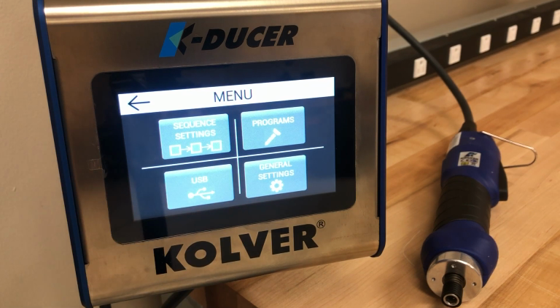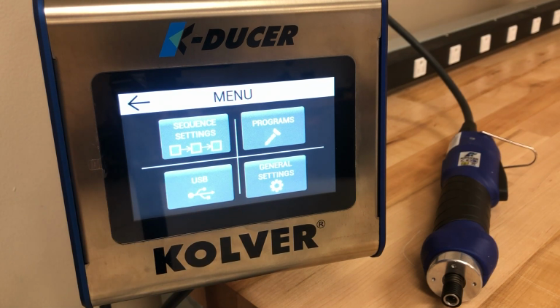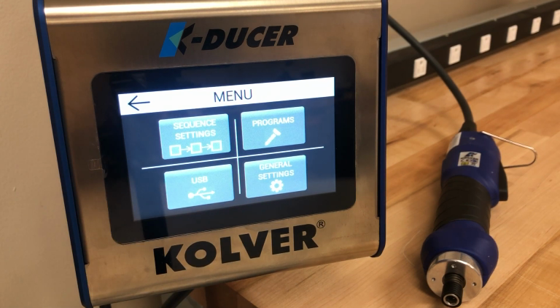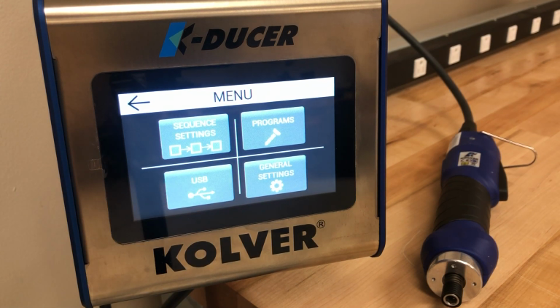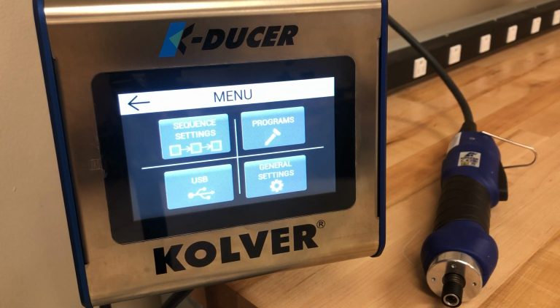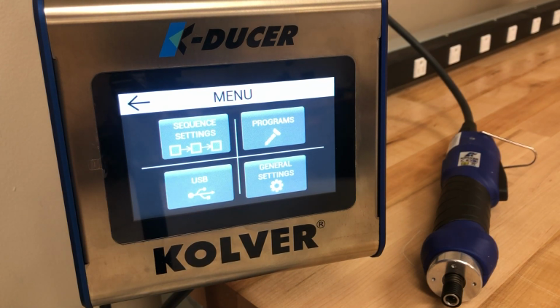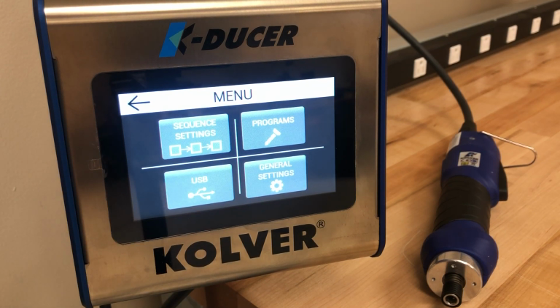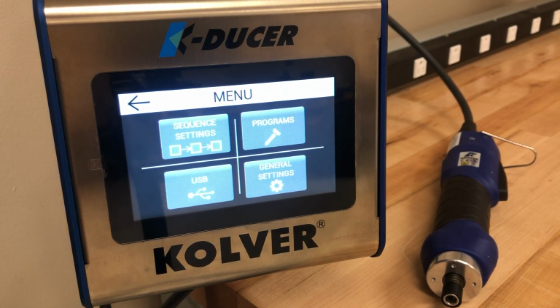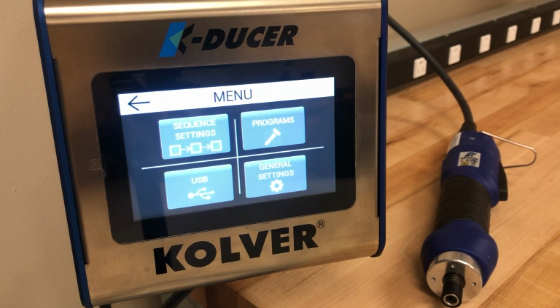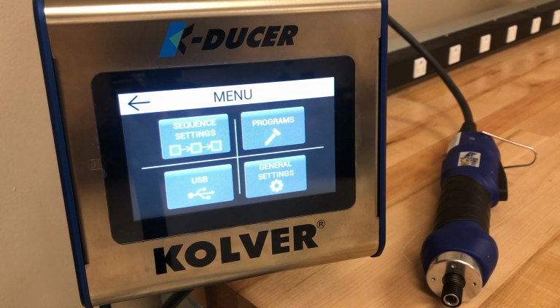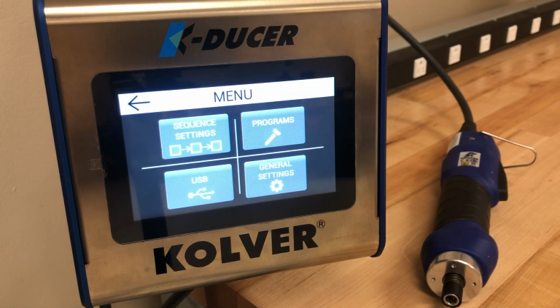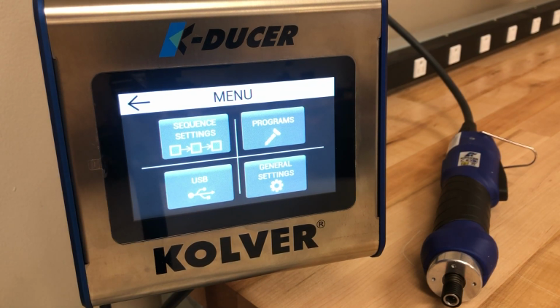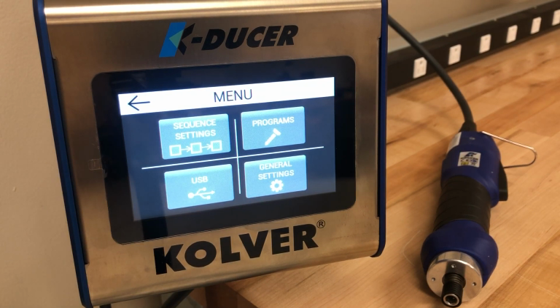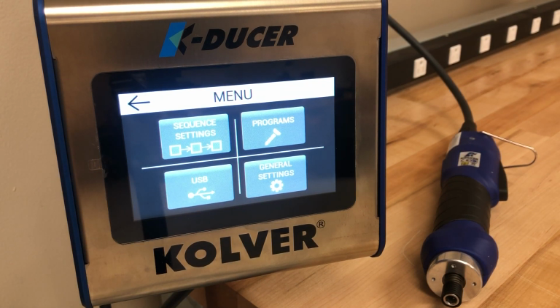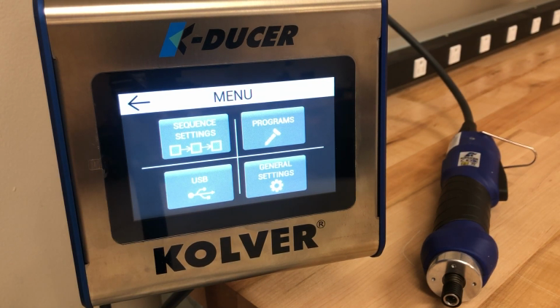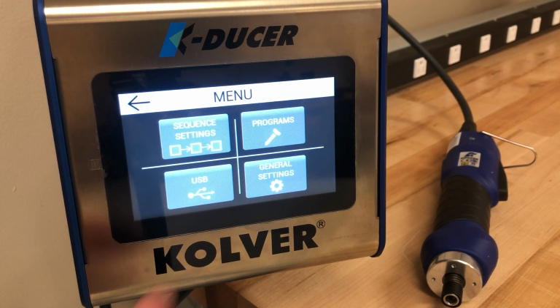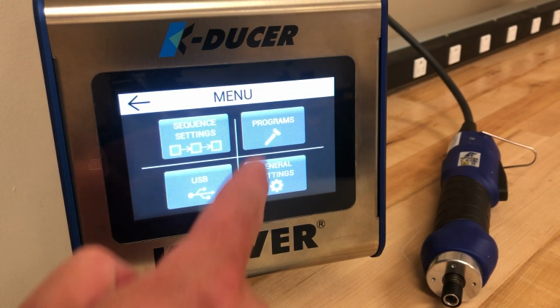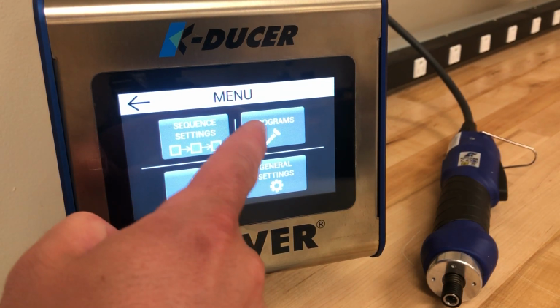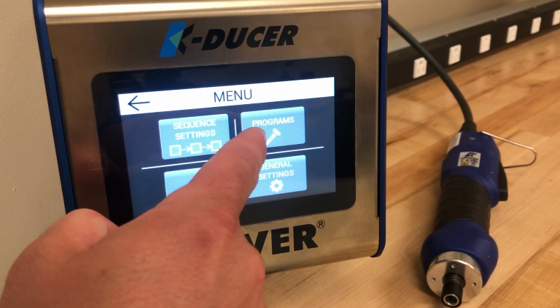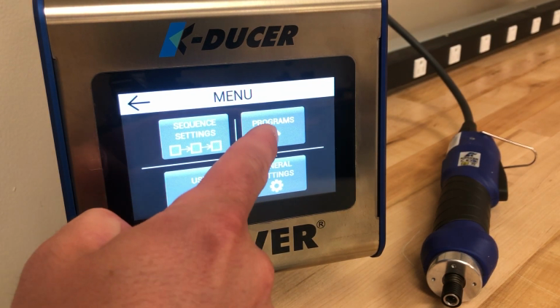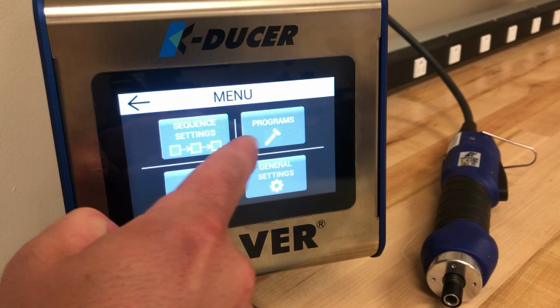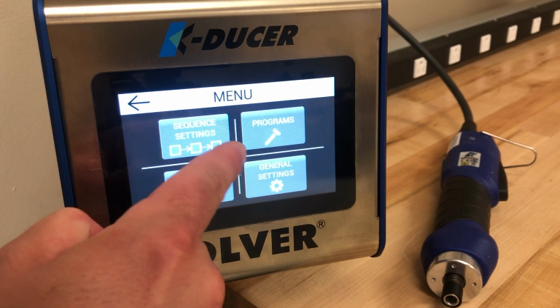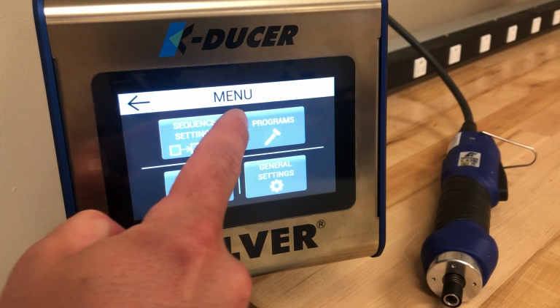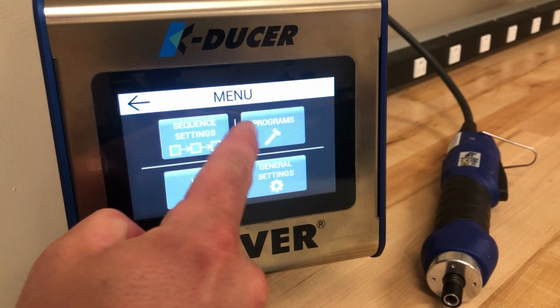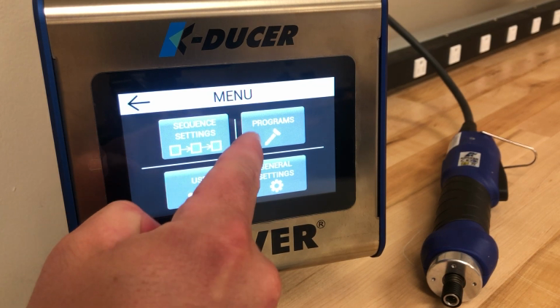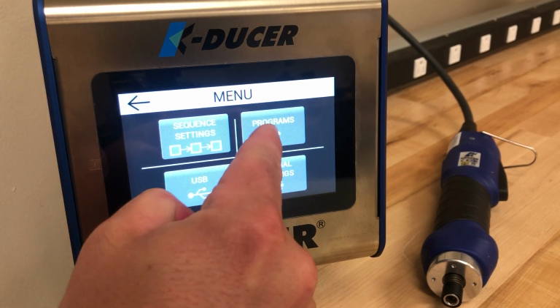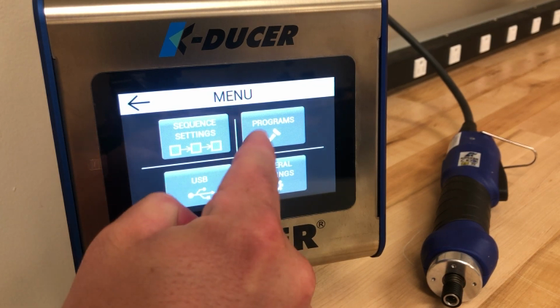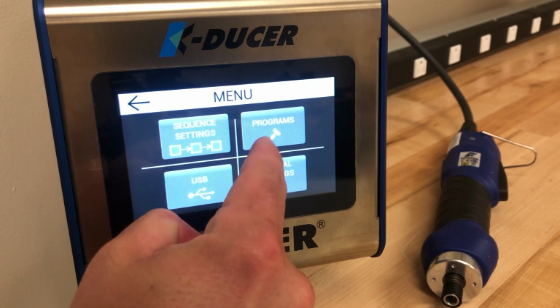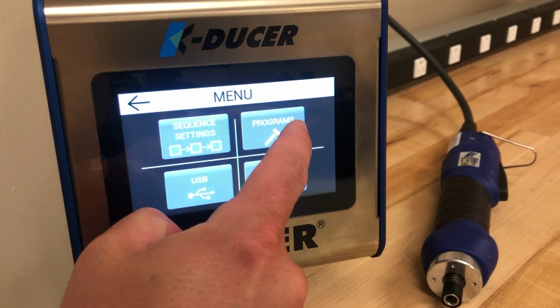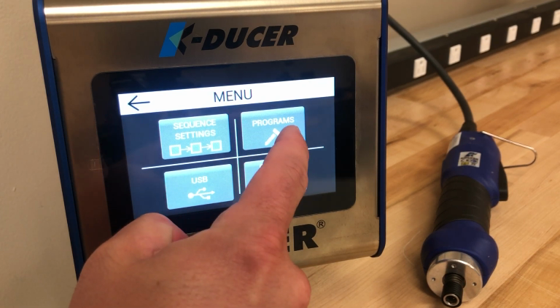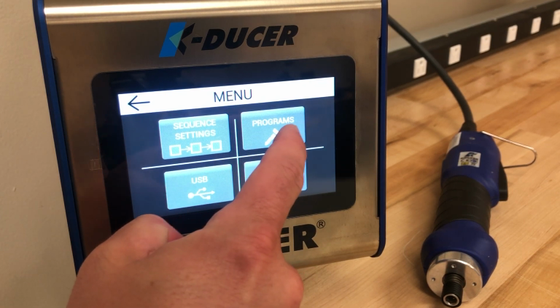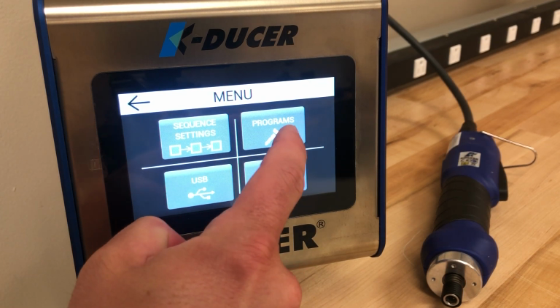All torque, angle, and other process controls will be found under programs. To enter this menu you press the programs icon.